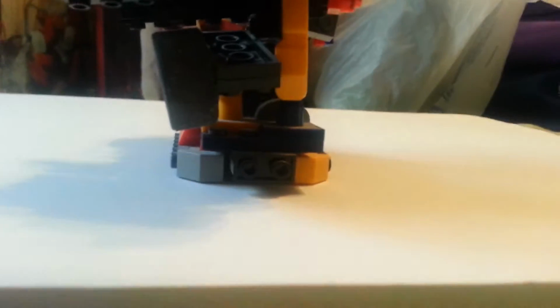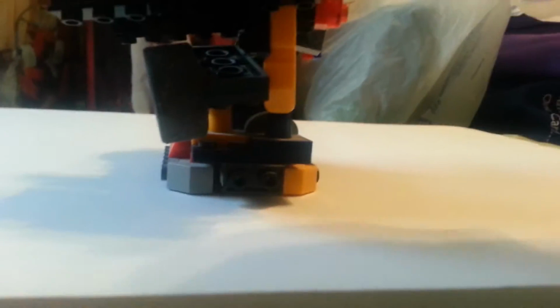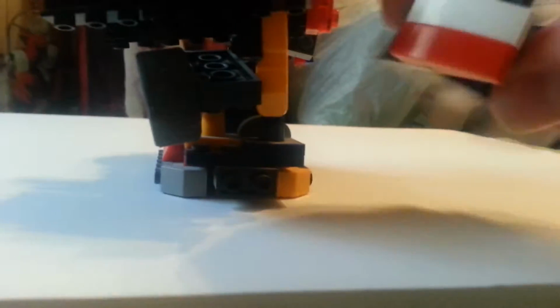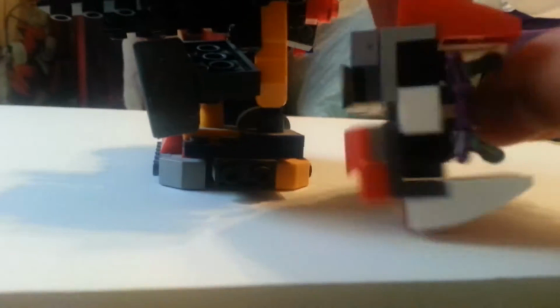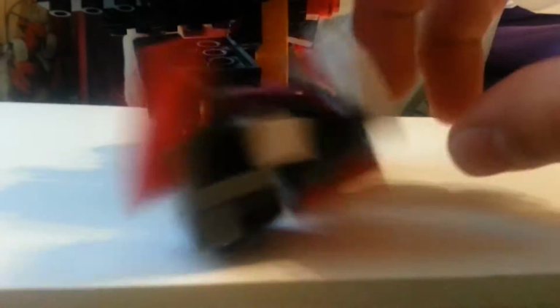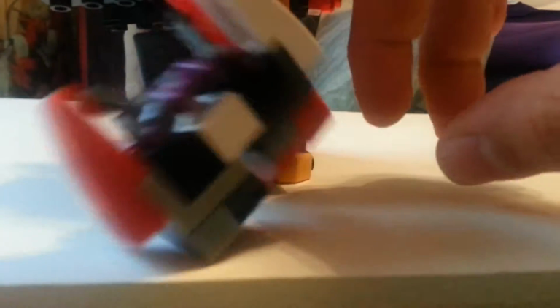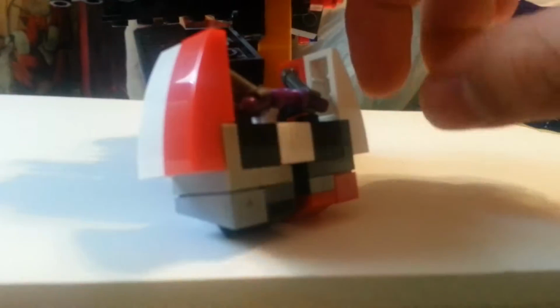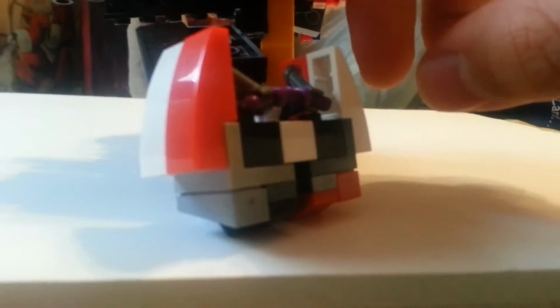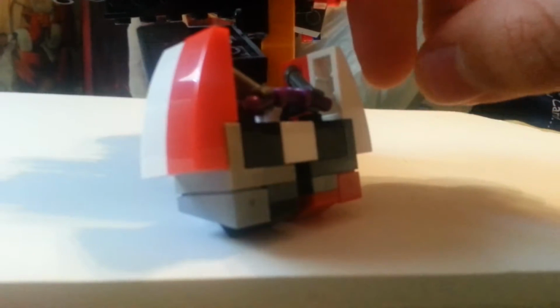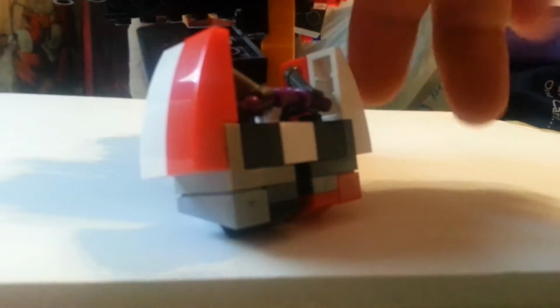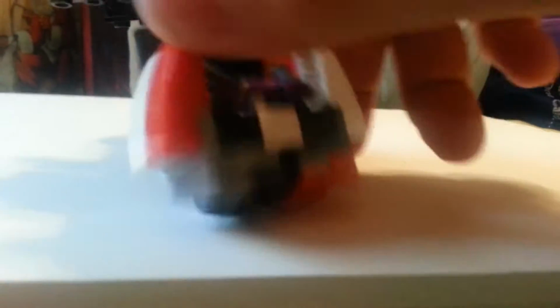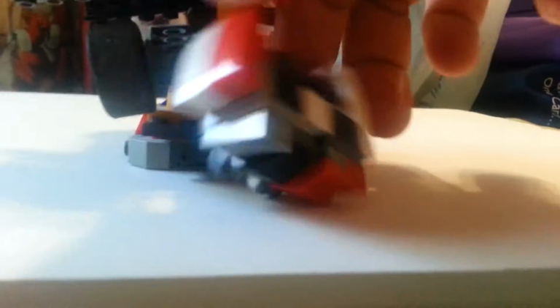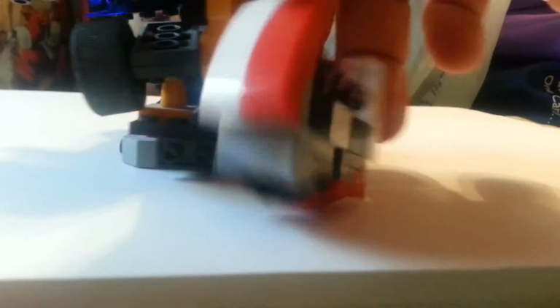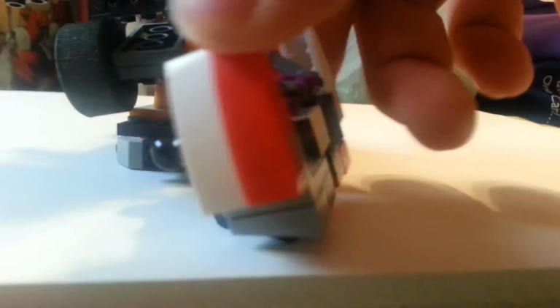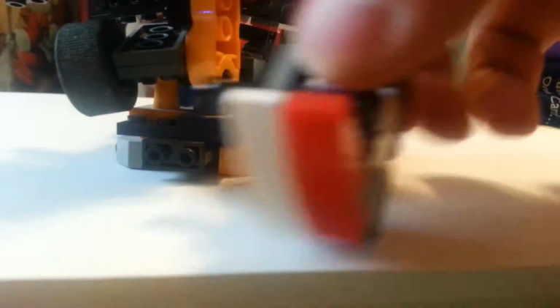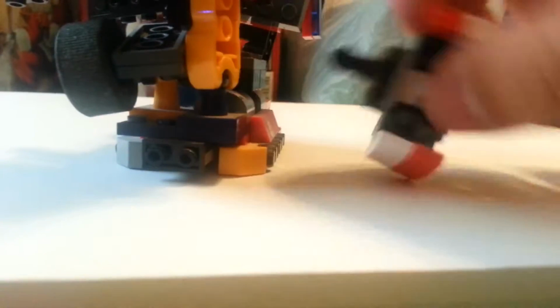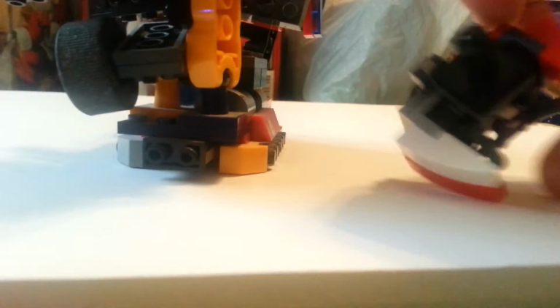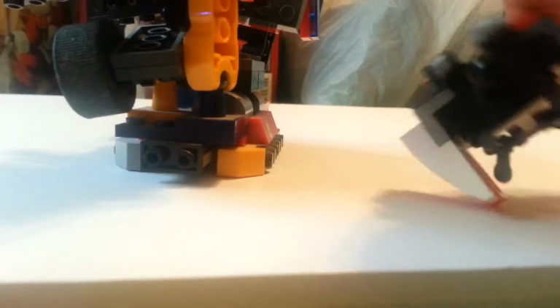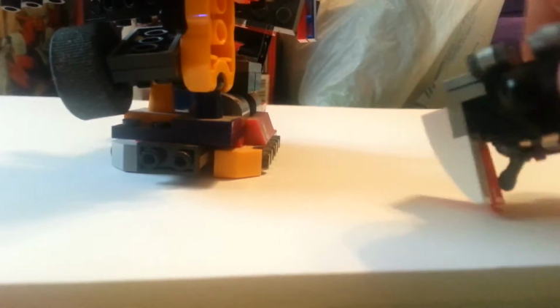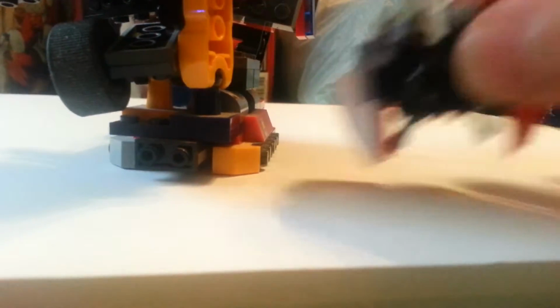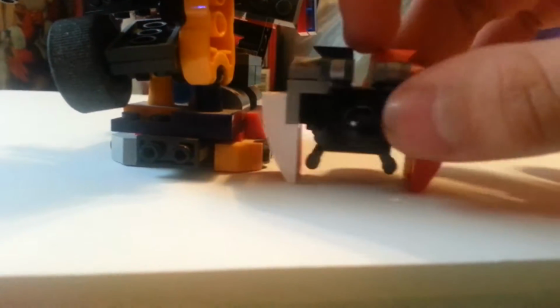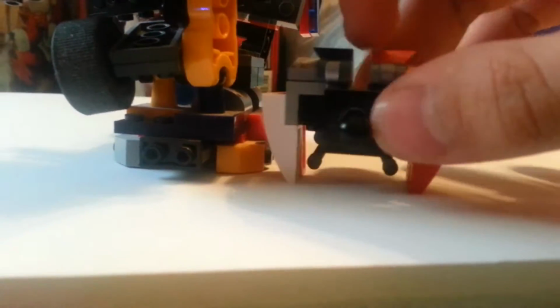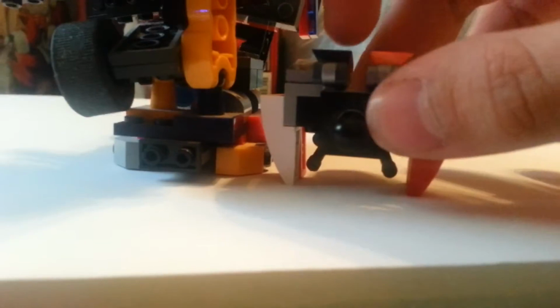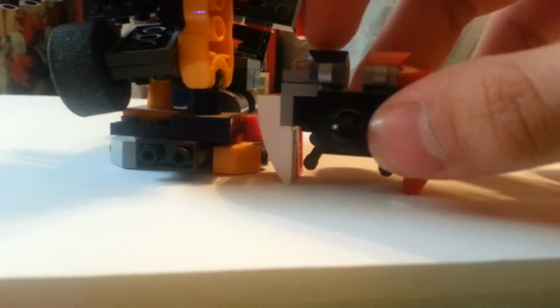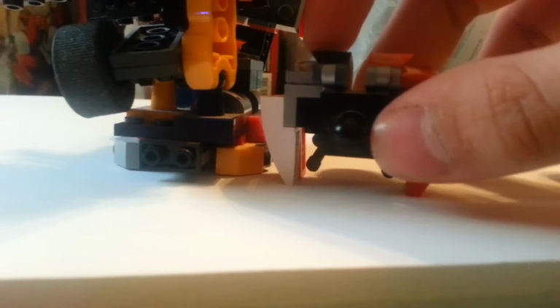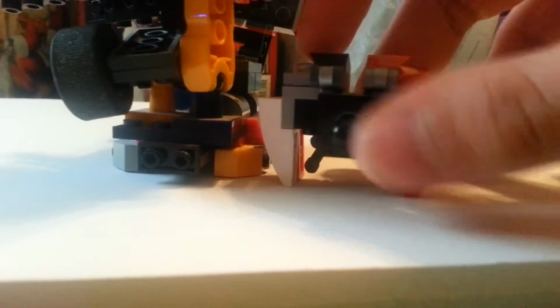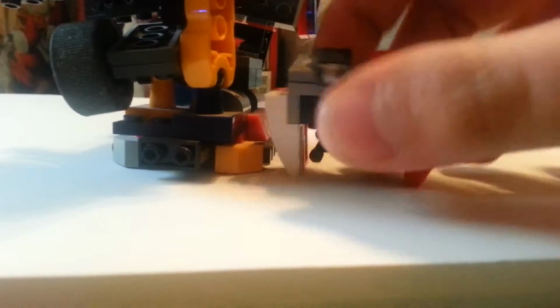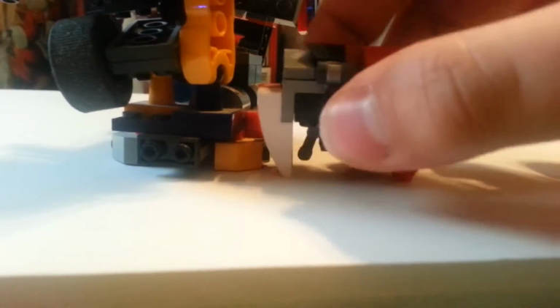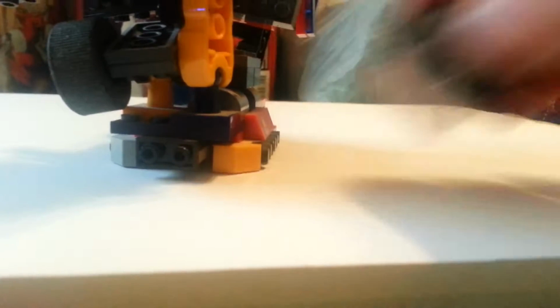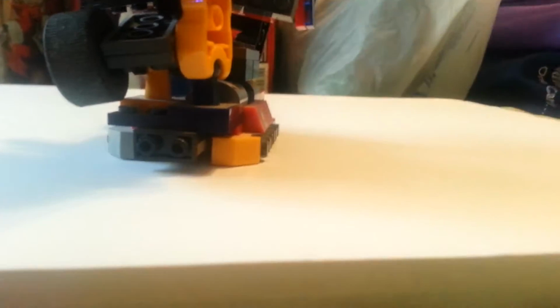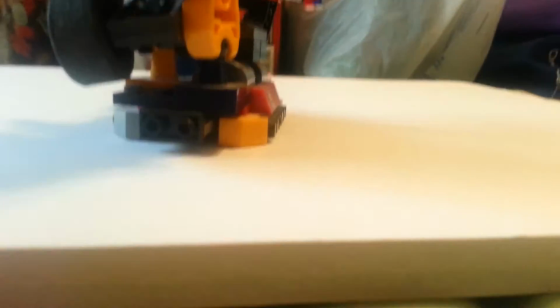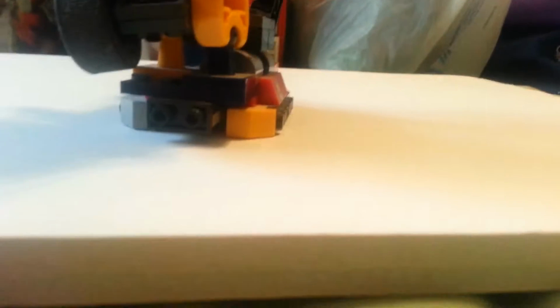This one I'm going to keep together. I love it, it's cute.